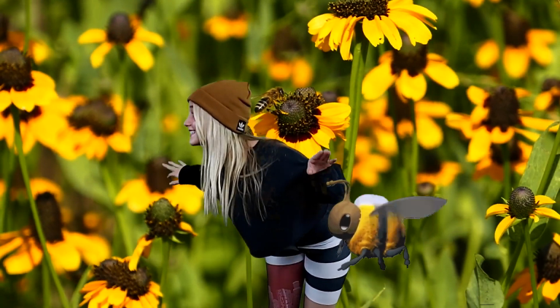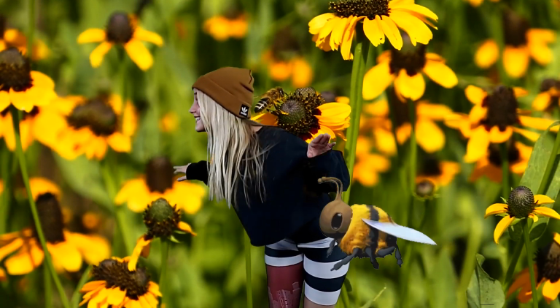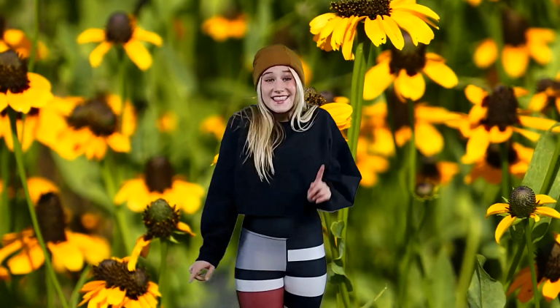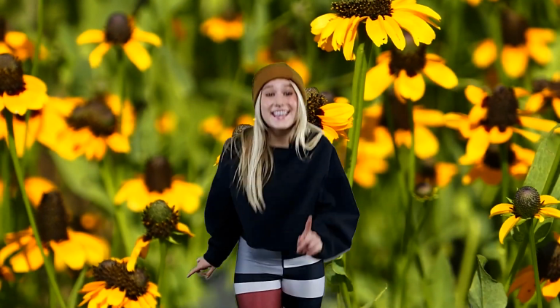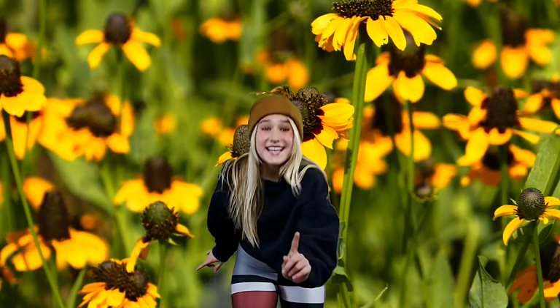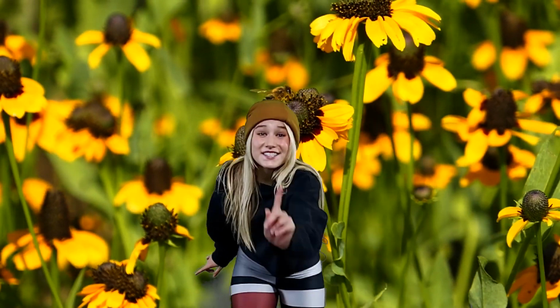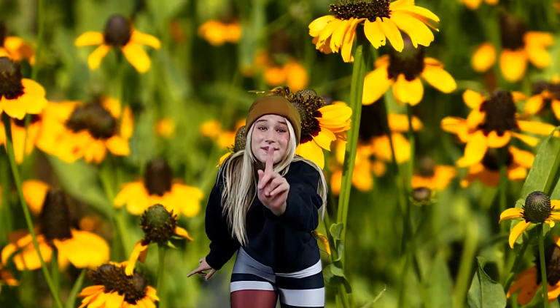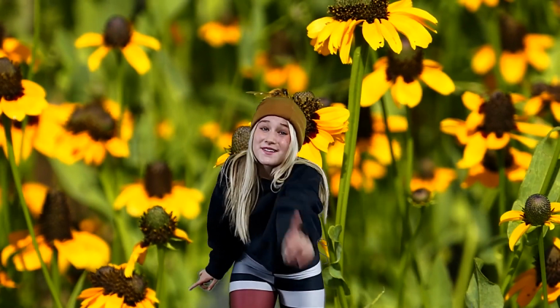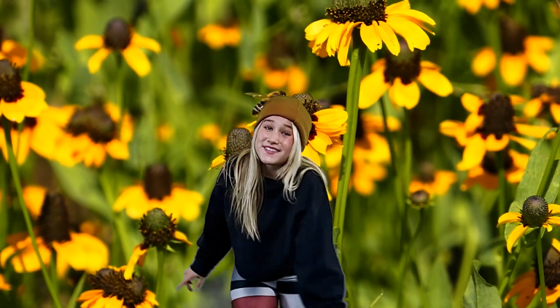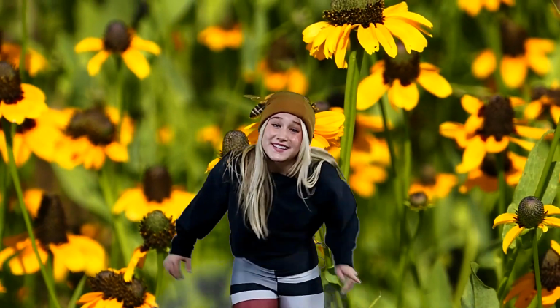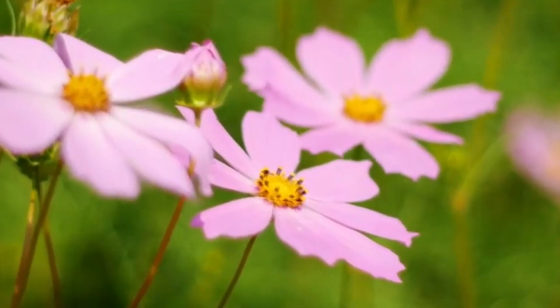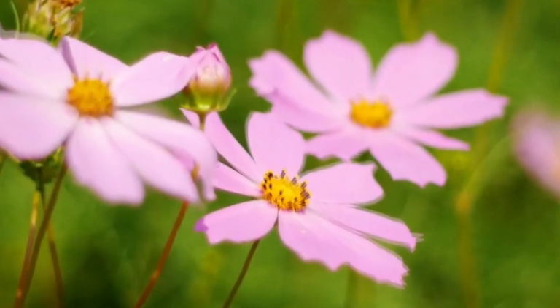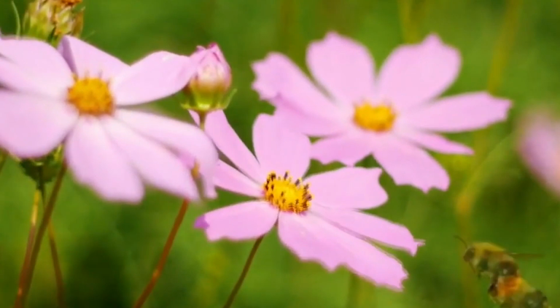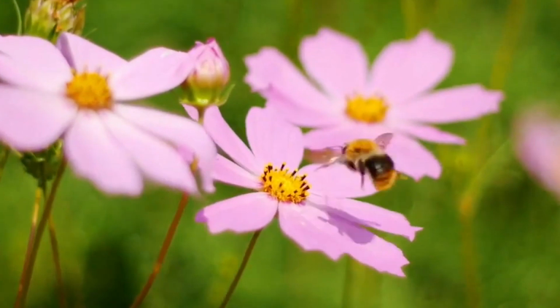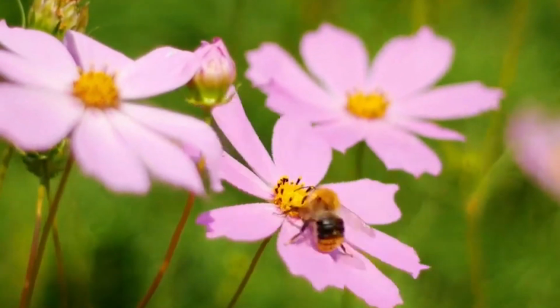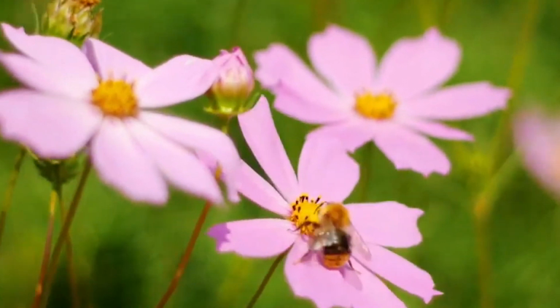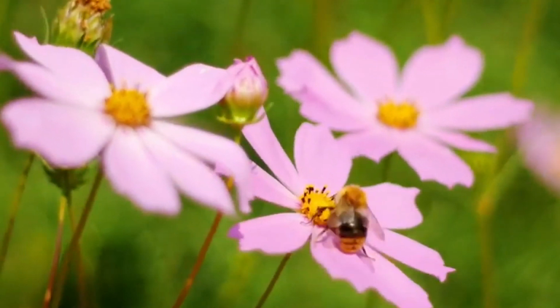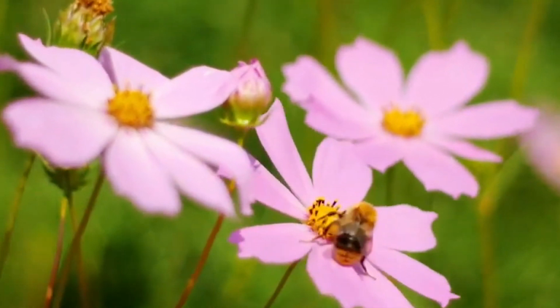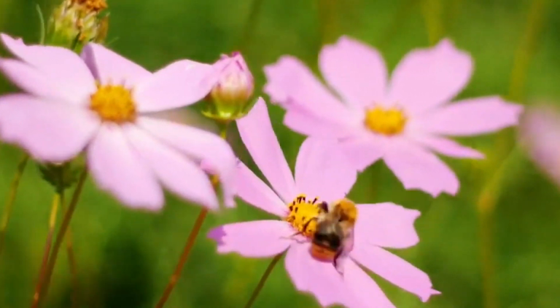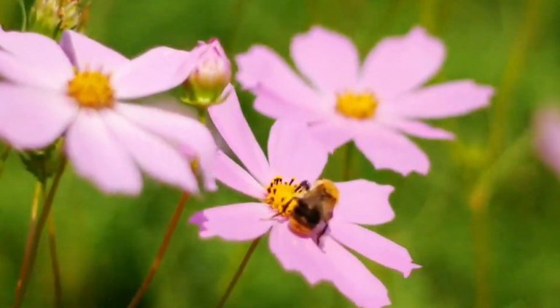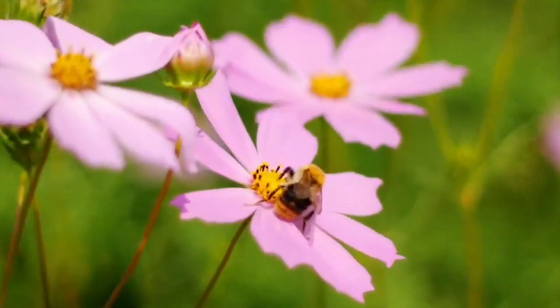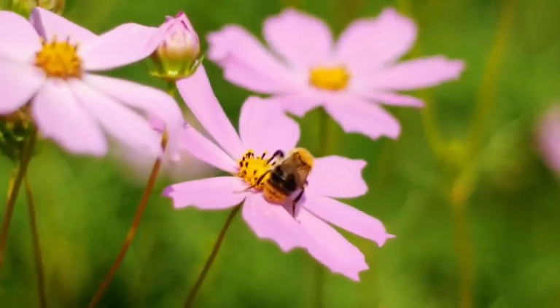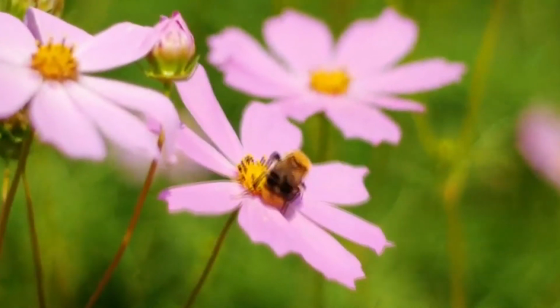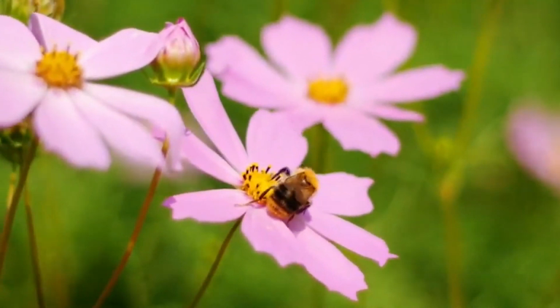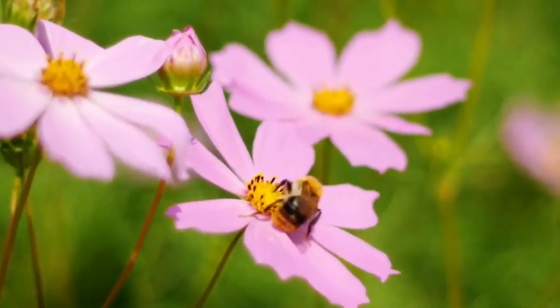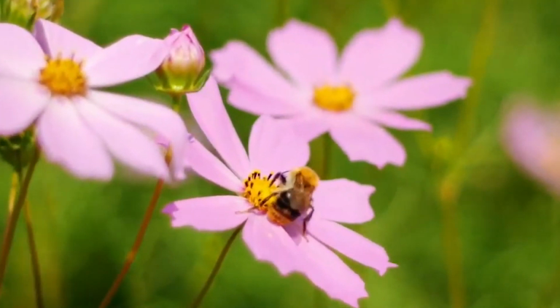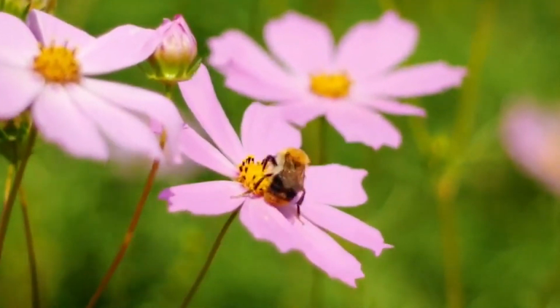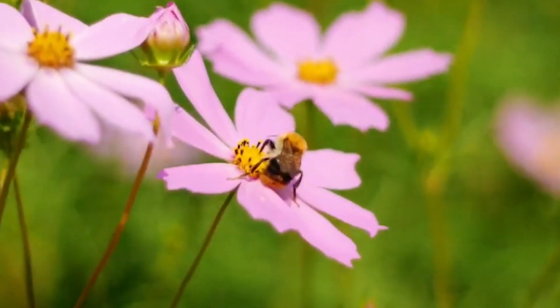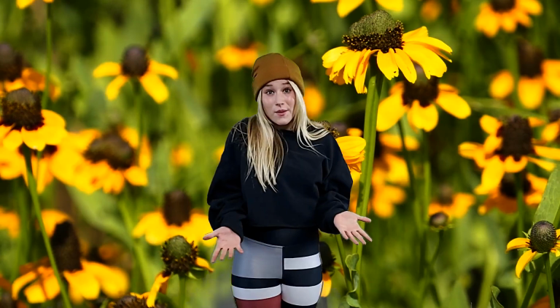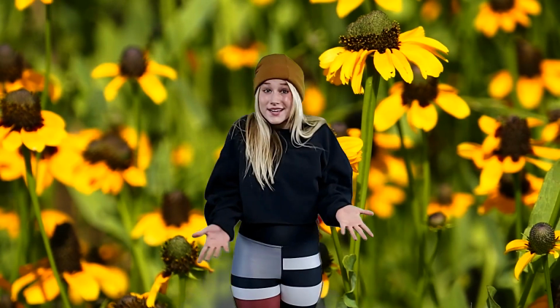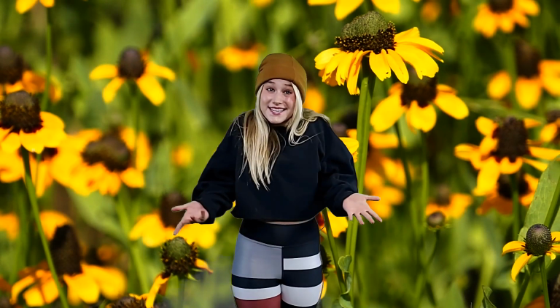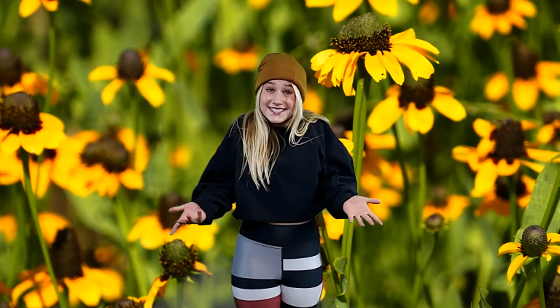This has to be one of the cutest things I've ever seen. I bet you didn't even know it existed.